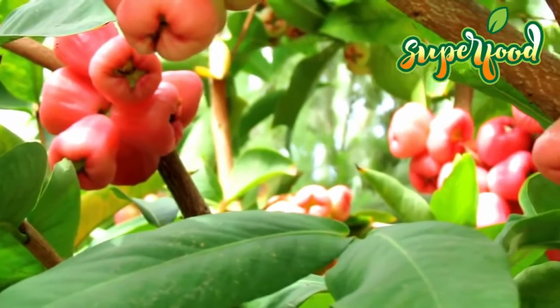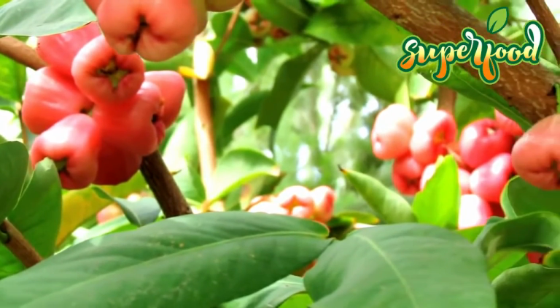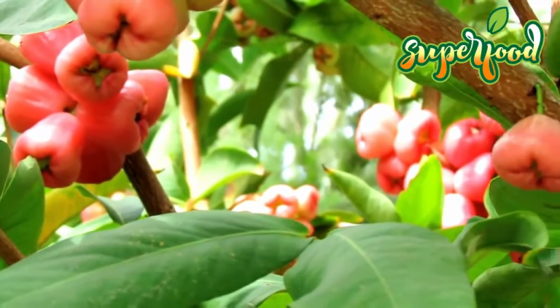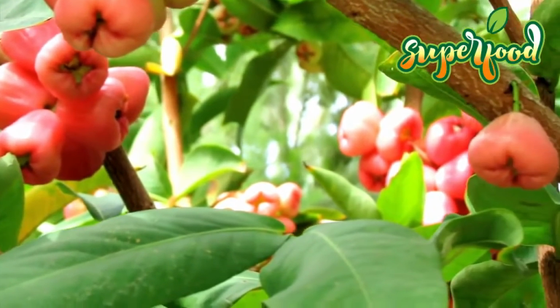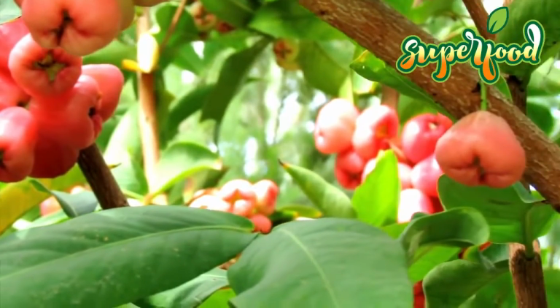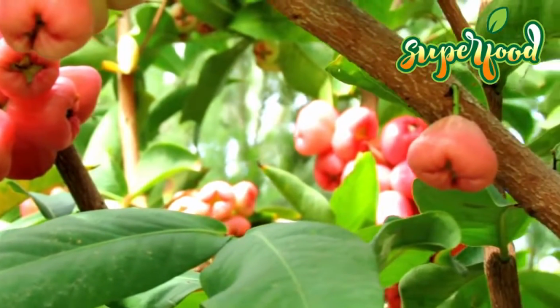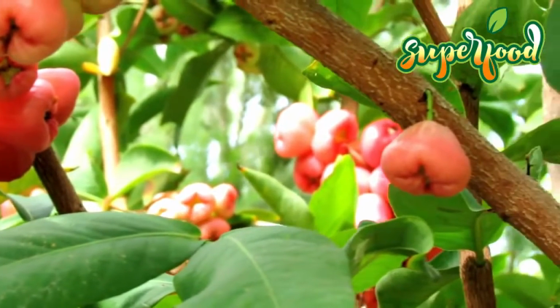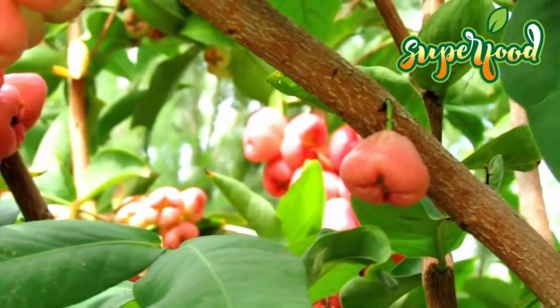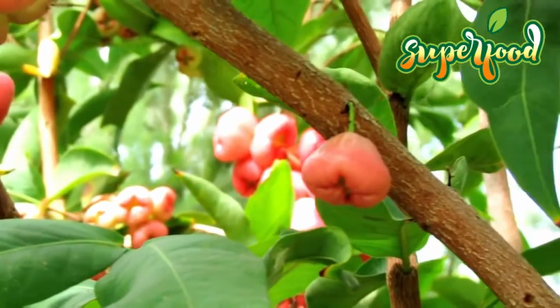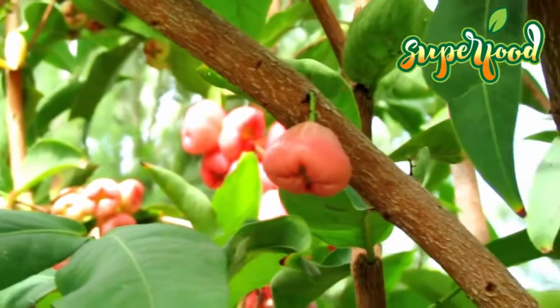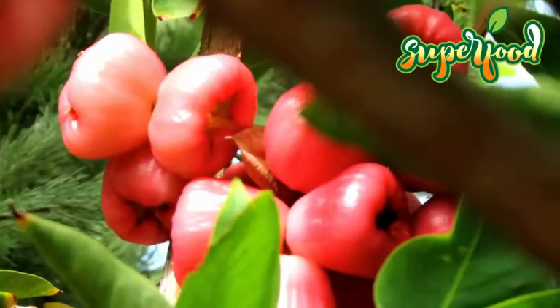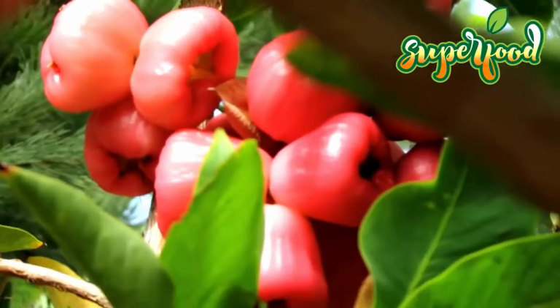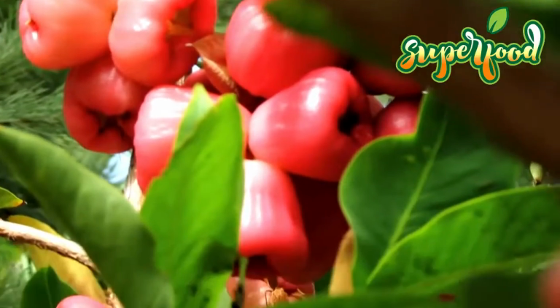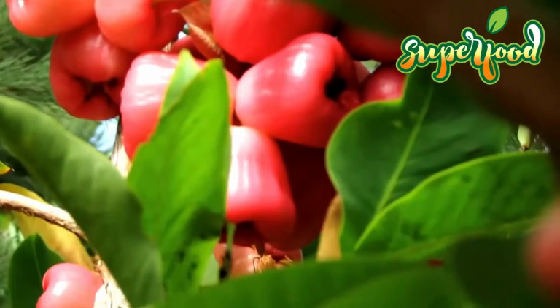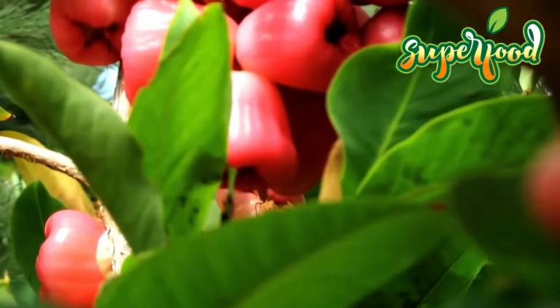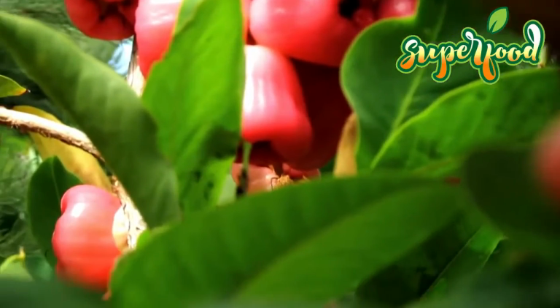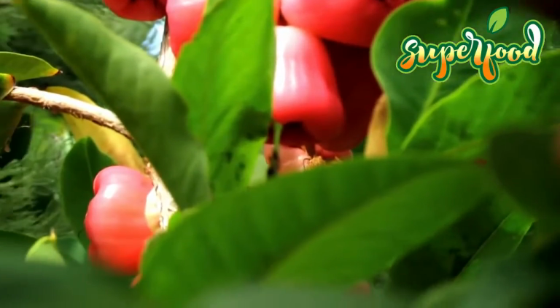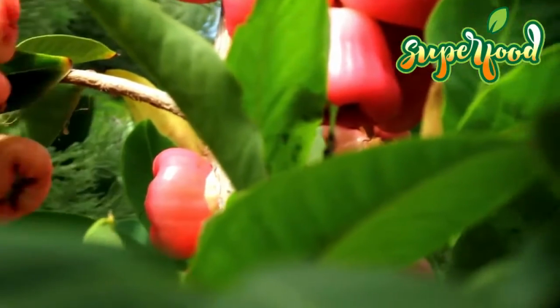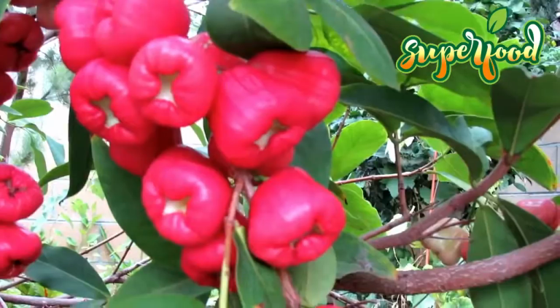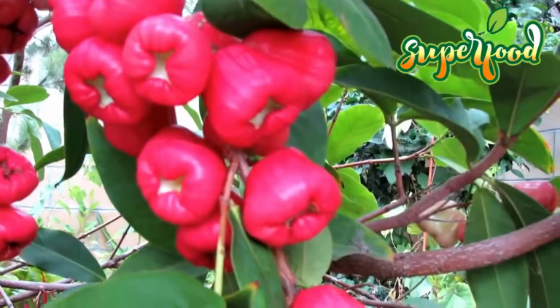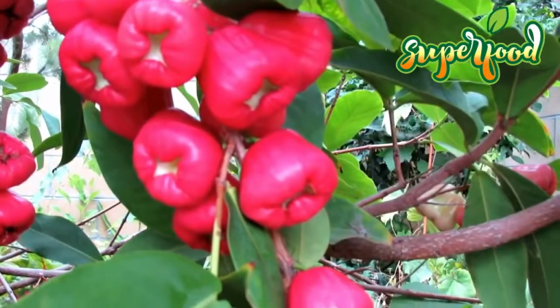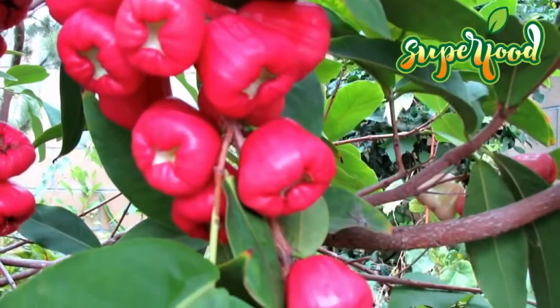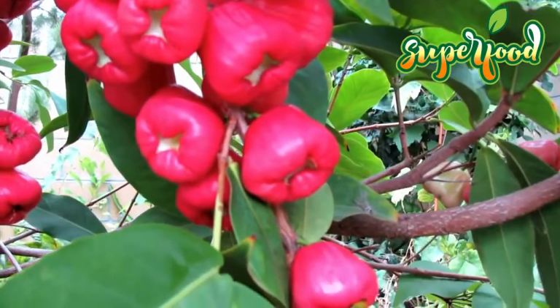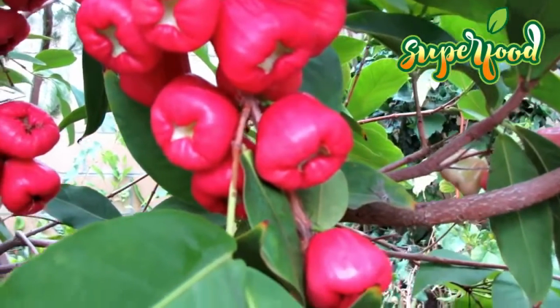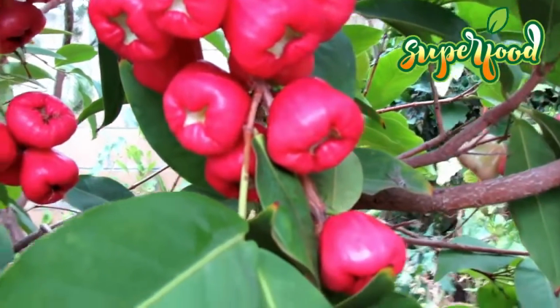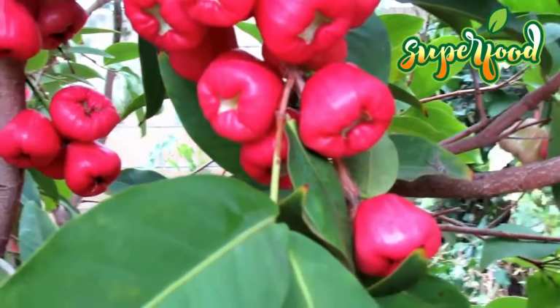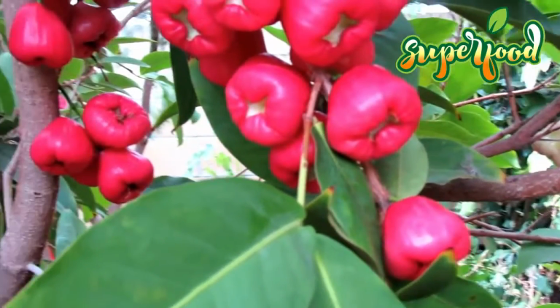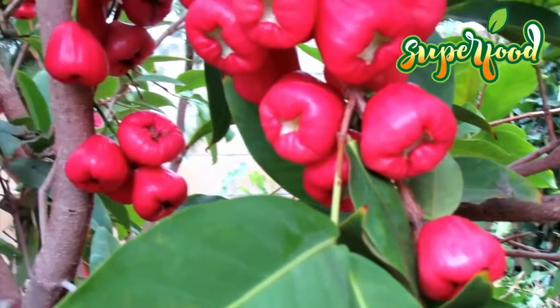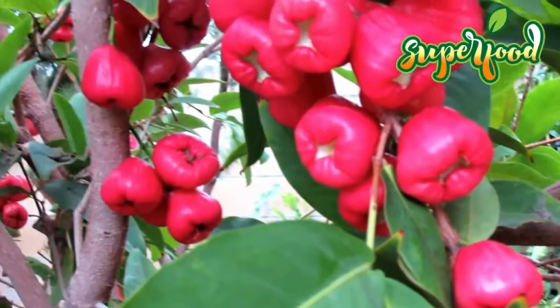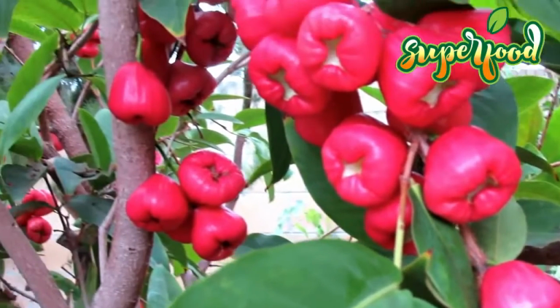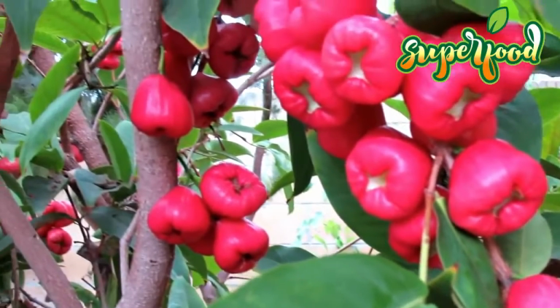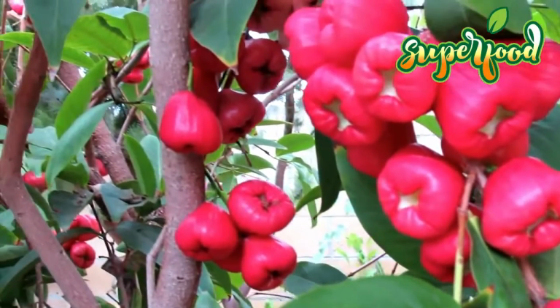Rose apples, which are bell-shaped in appearance, can either be eaten raw like apples or can be used to prepare a variety of dishes and desserts.